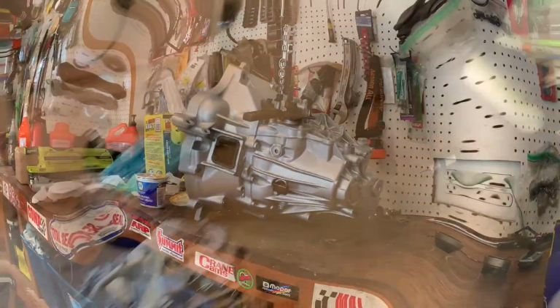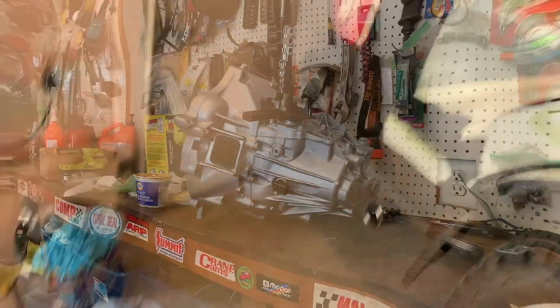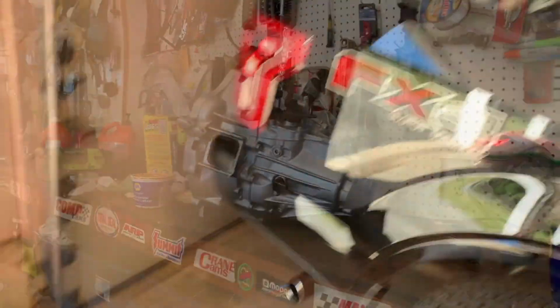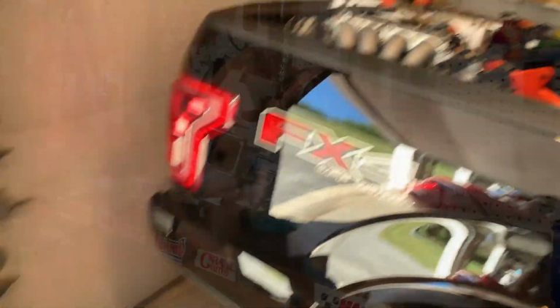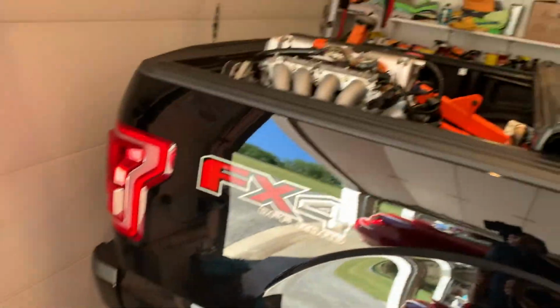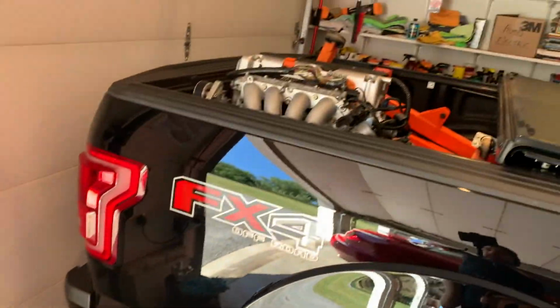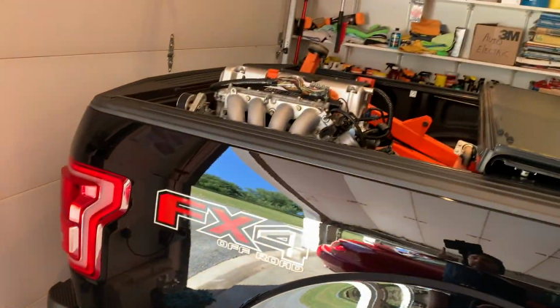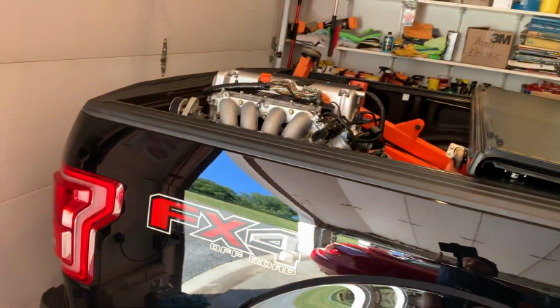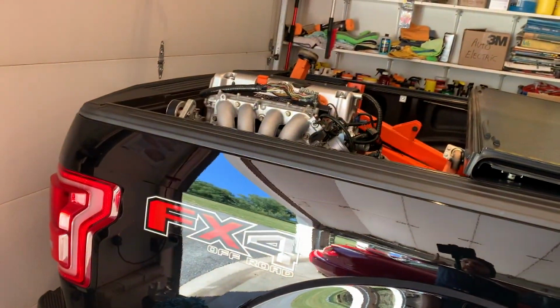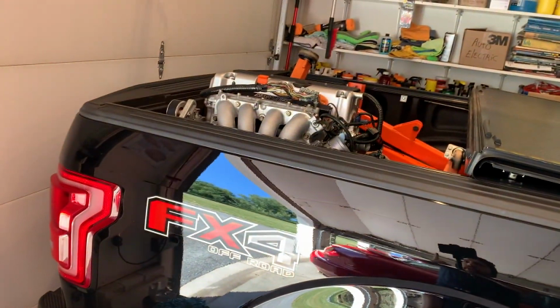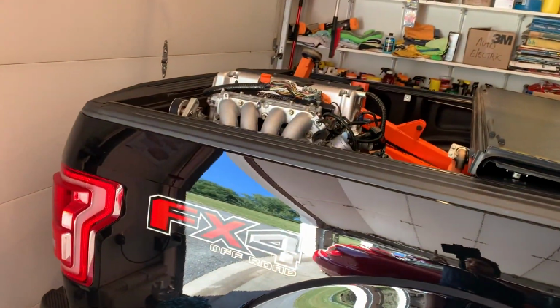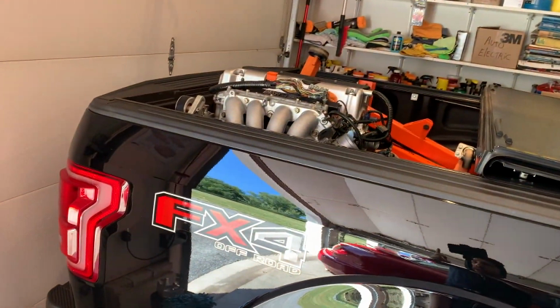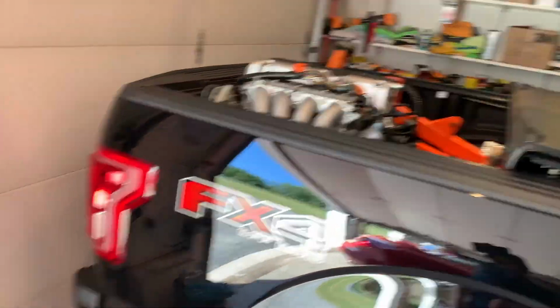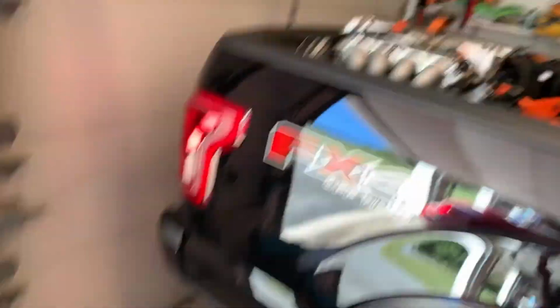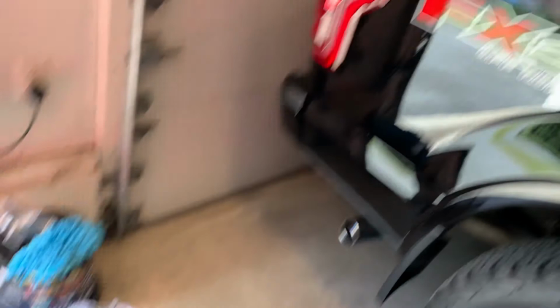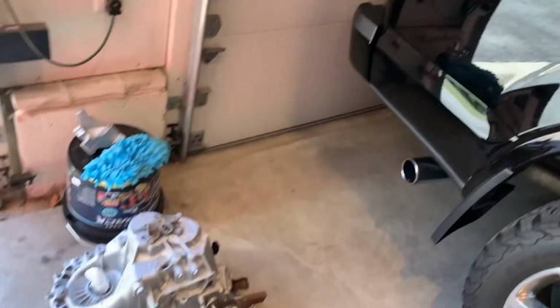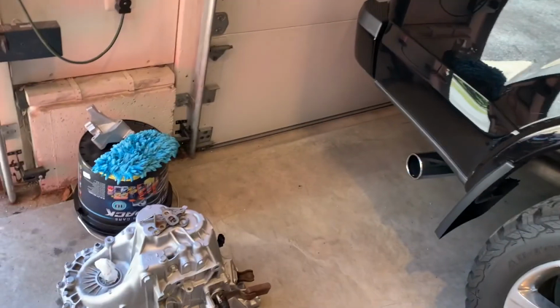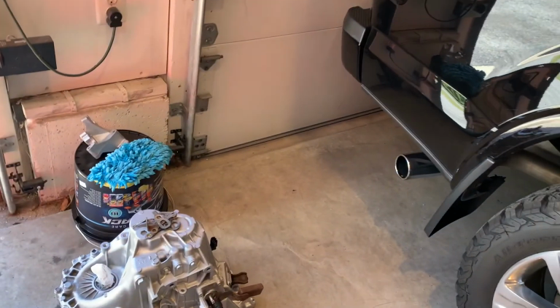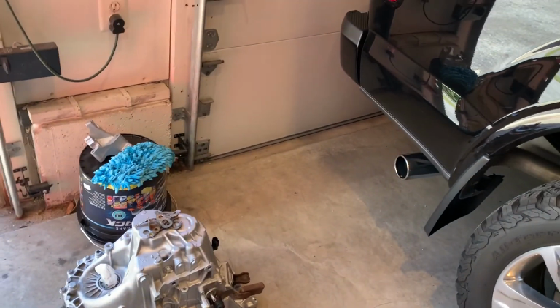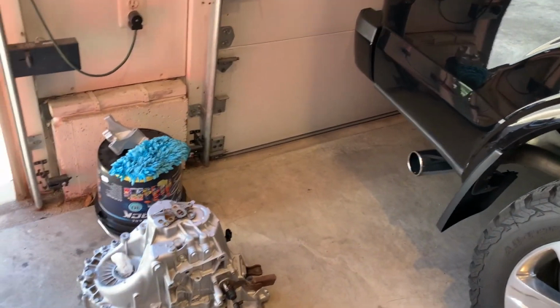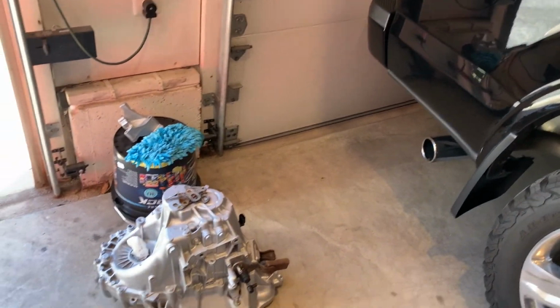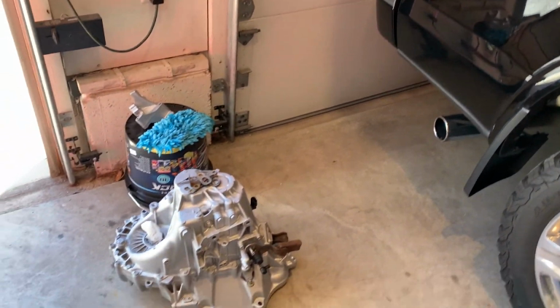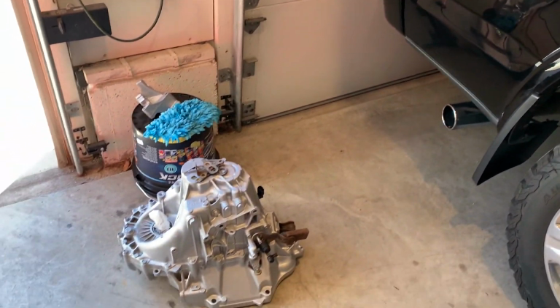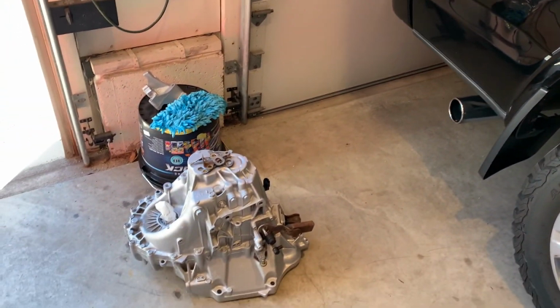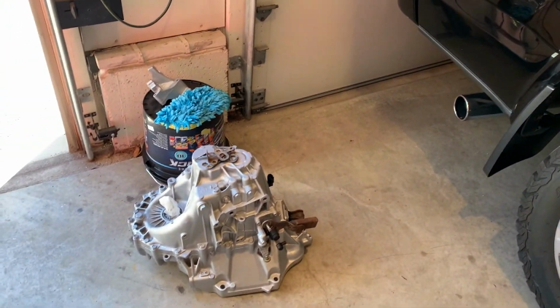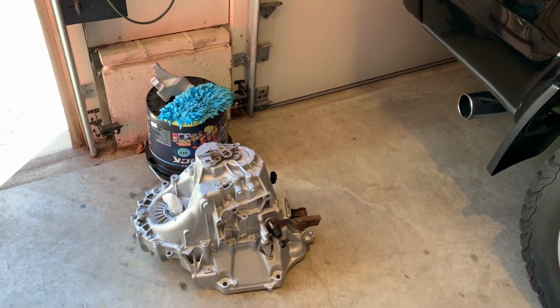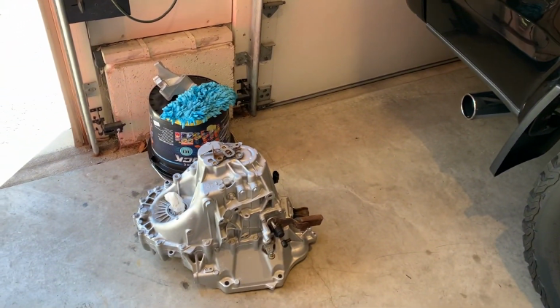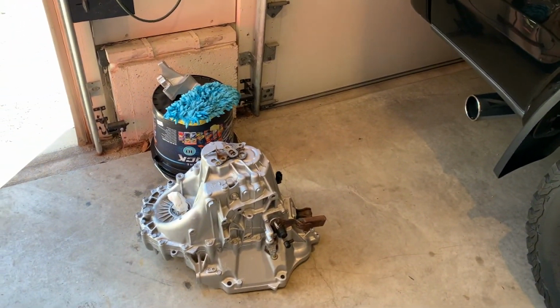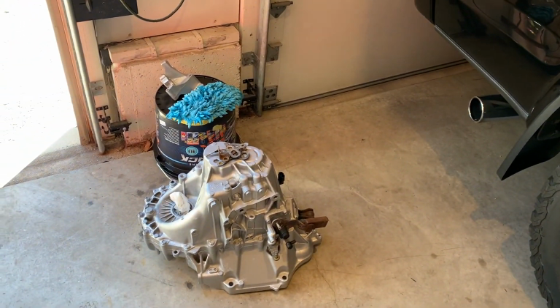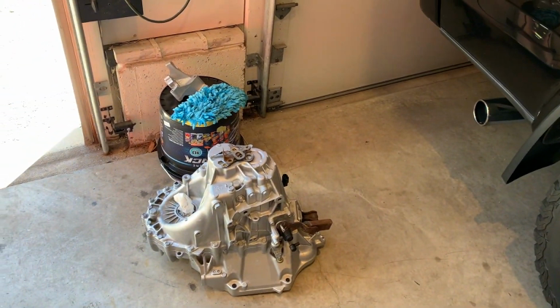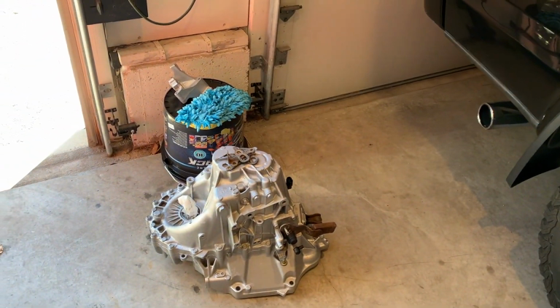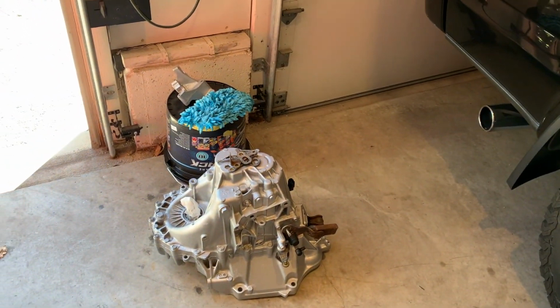Then we'll take the engine out of the truck, put the two together, and we'll be ready to put it in the car.